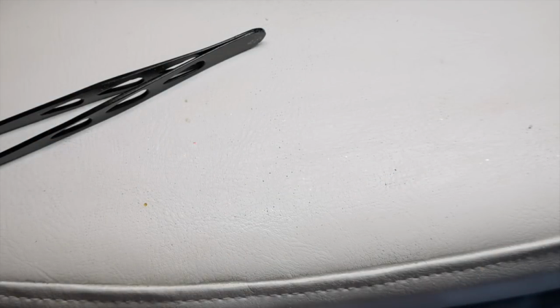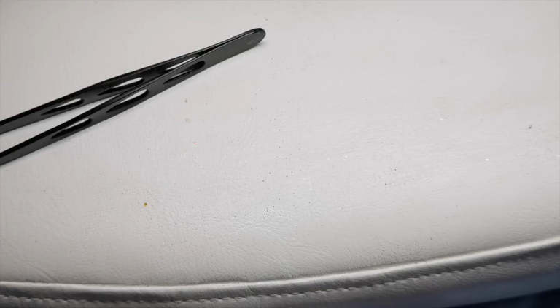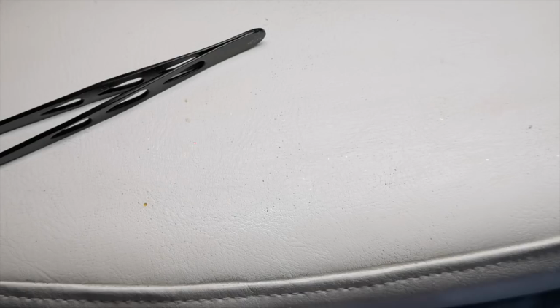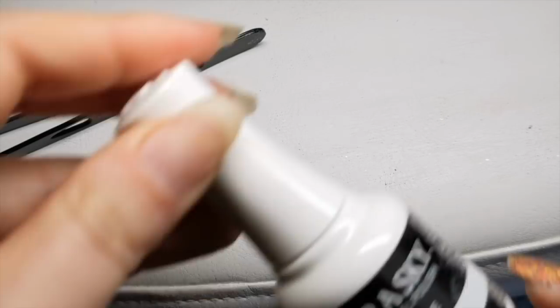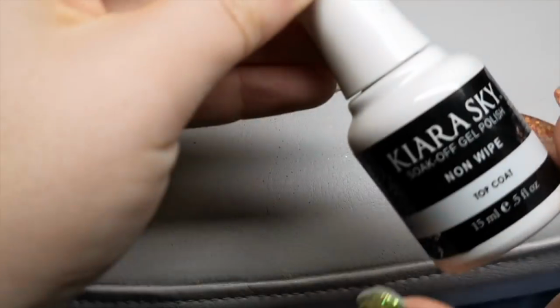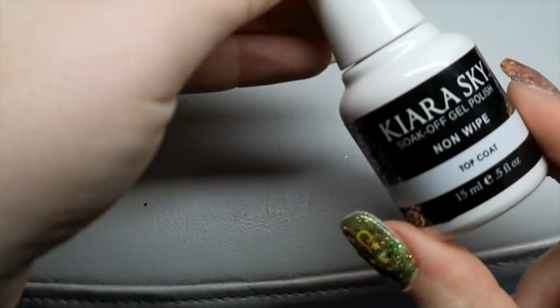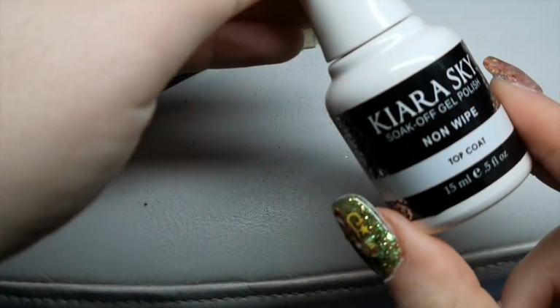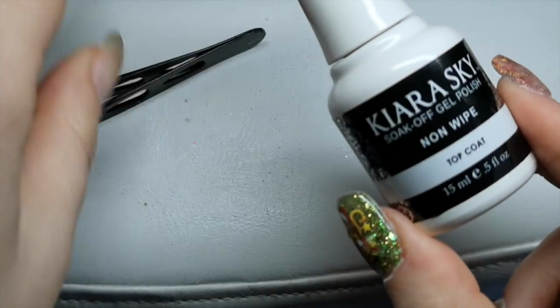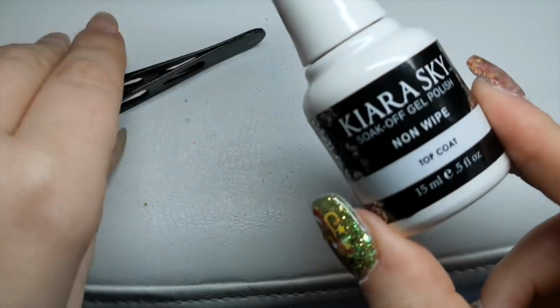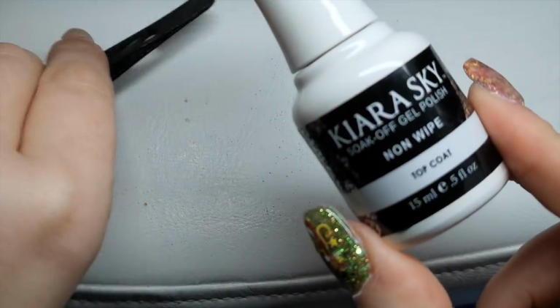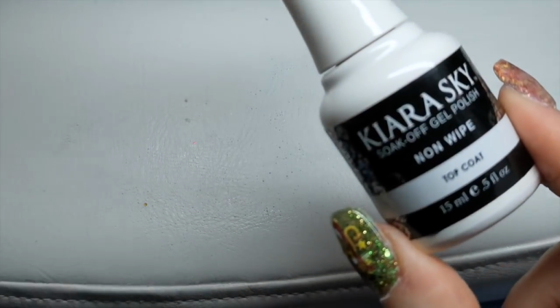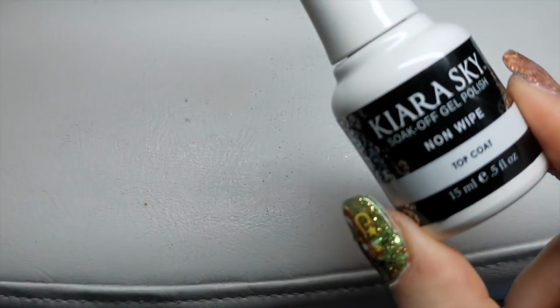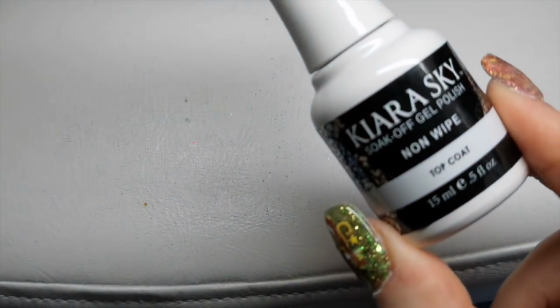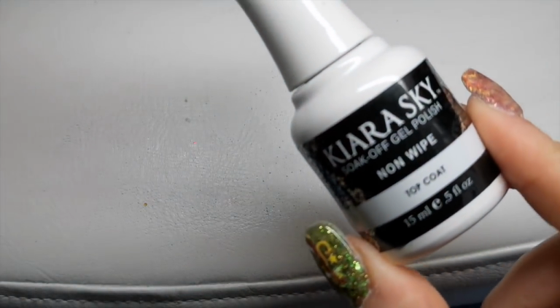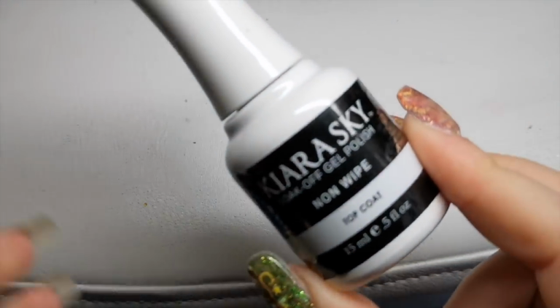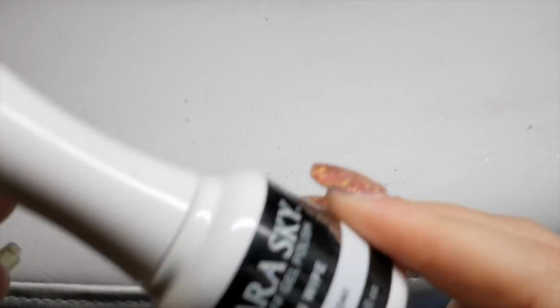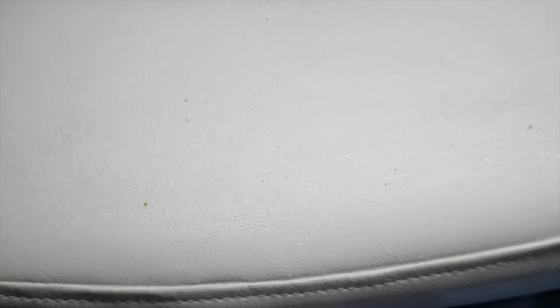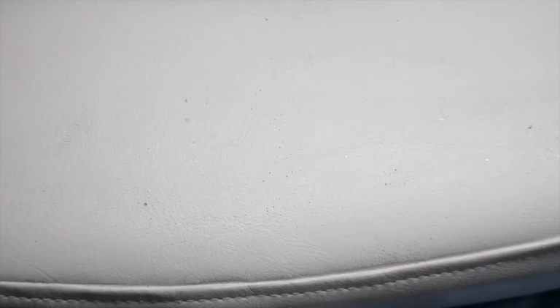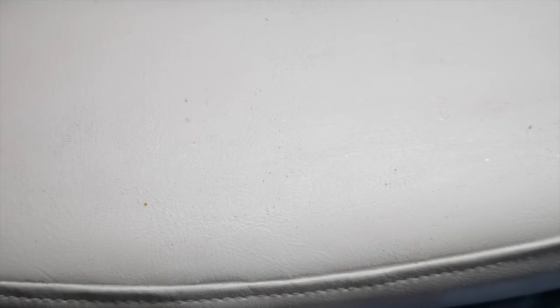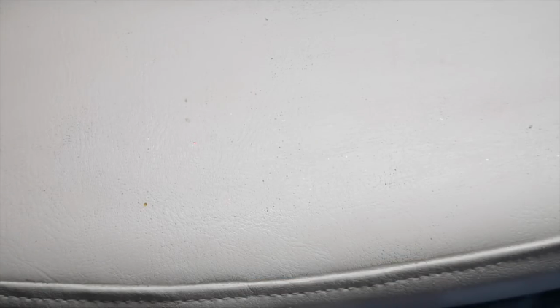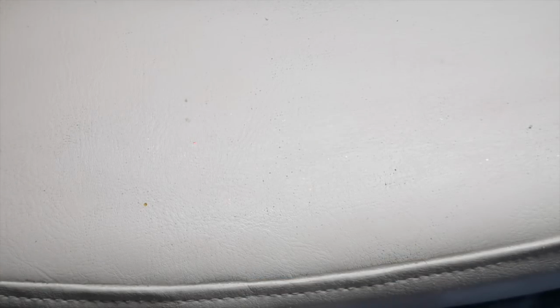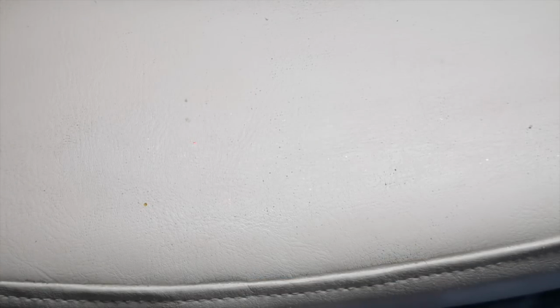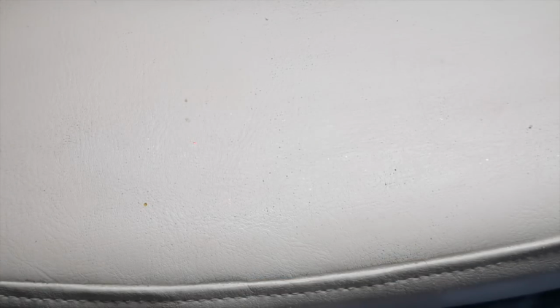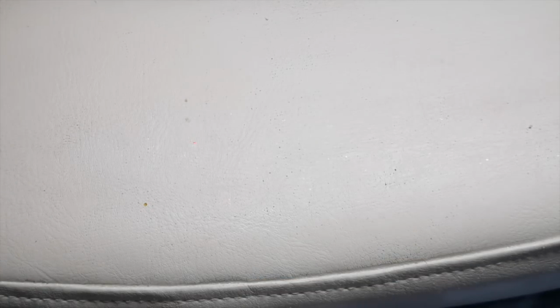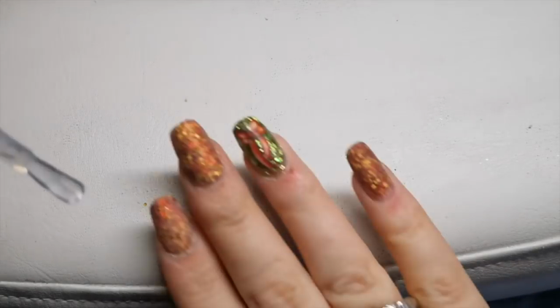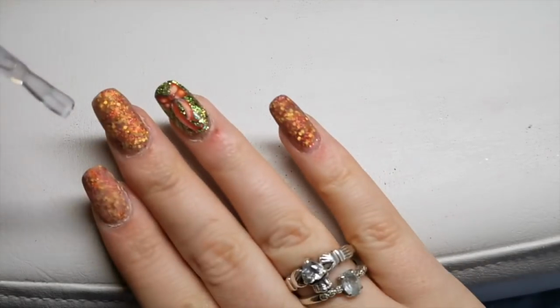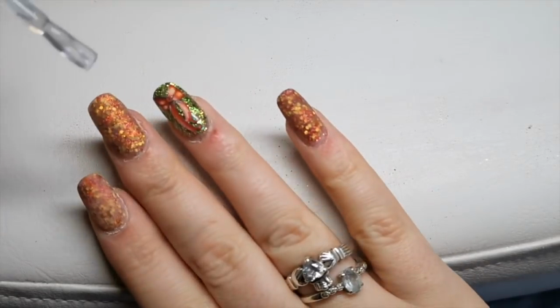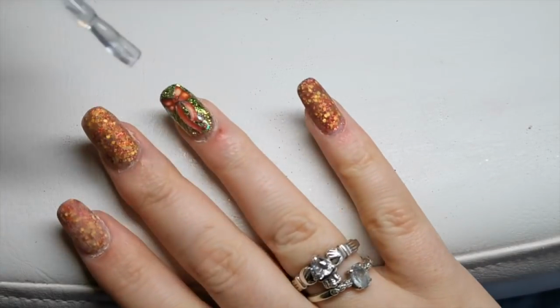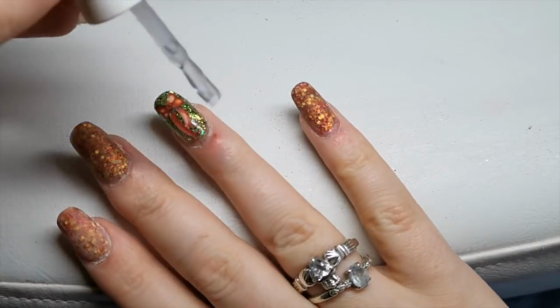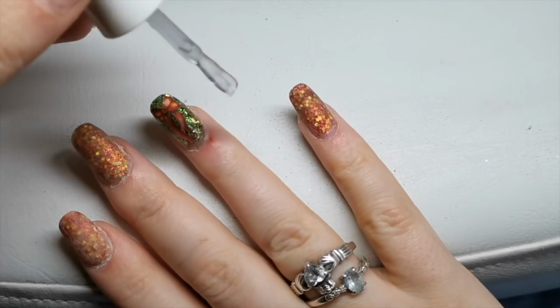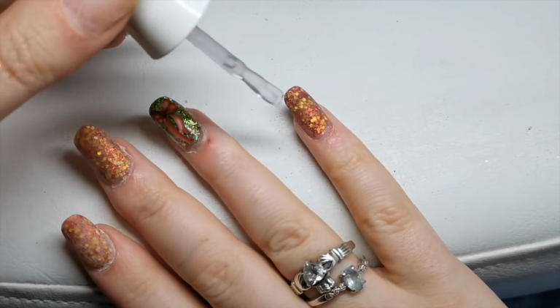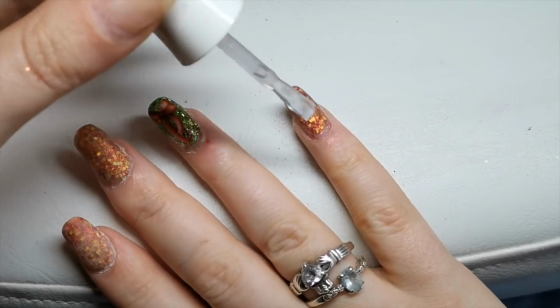Then I'm going to go in with a no-wipe top coat. I'm using my Kiara Skye no-wipe top coat to top coat all of the nails.